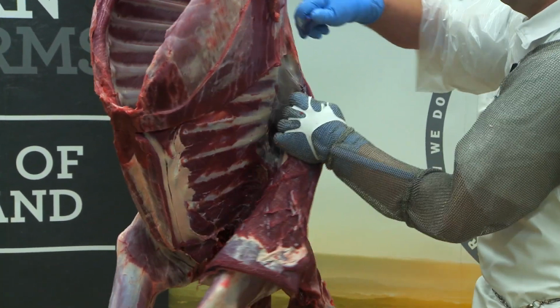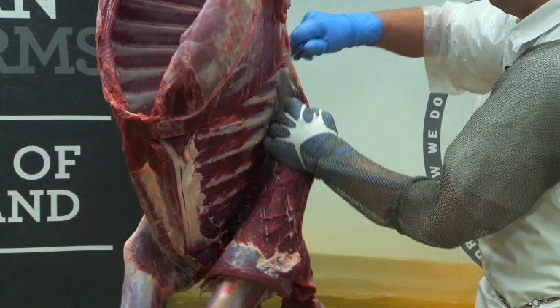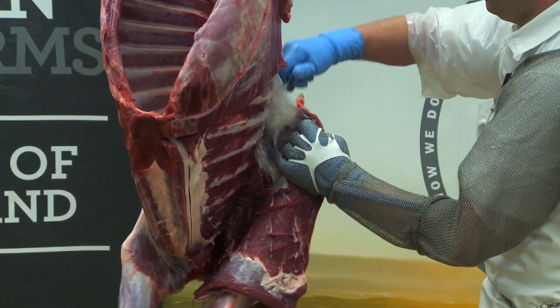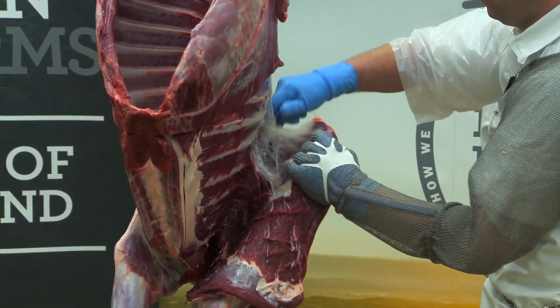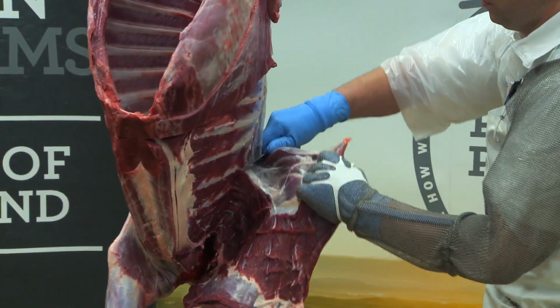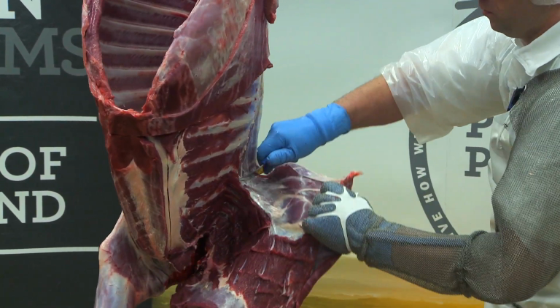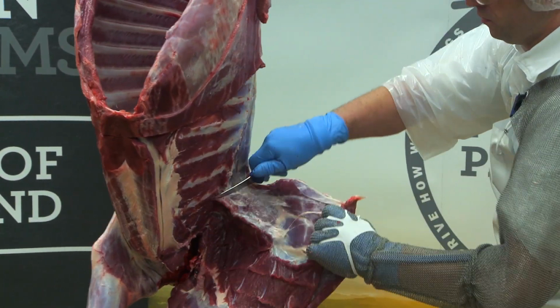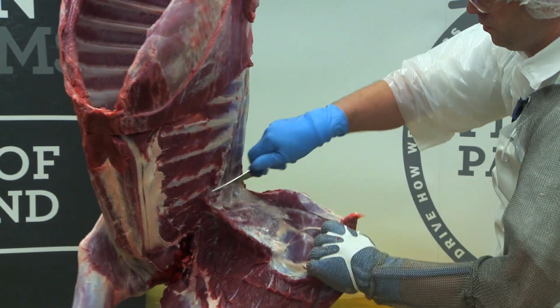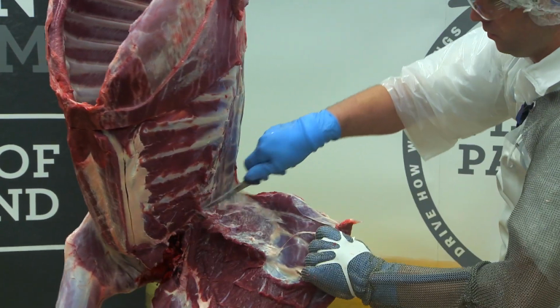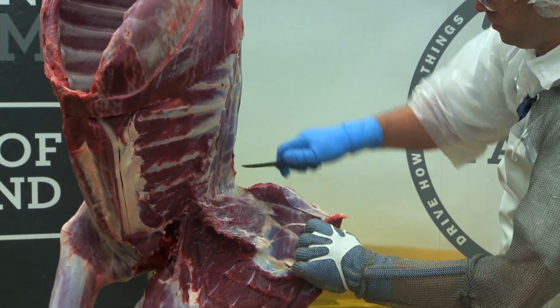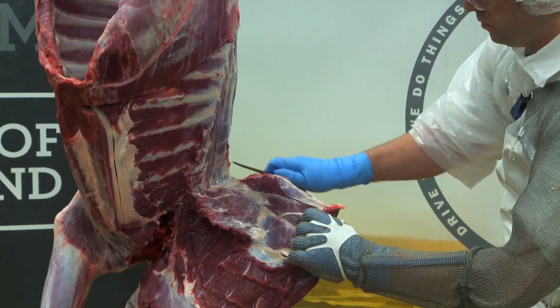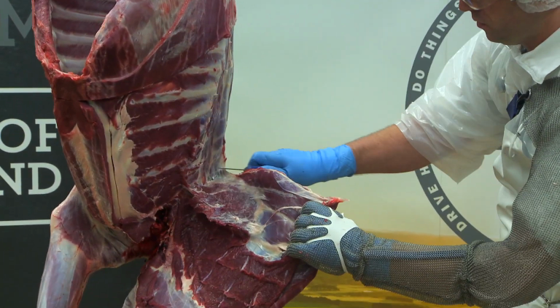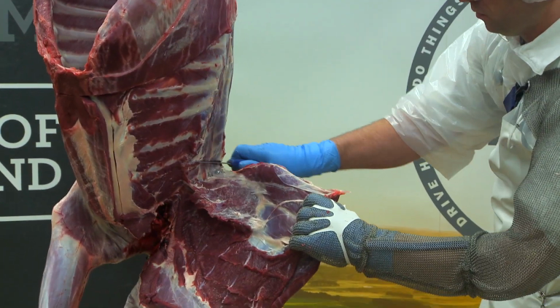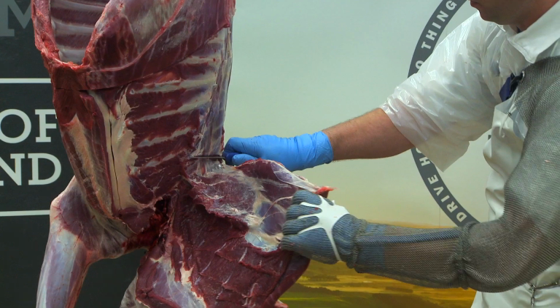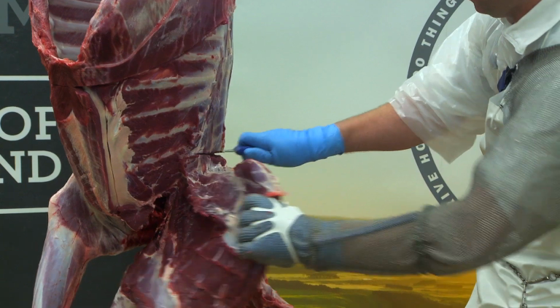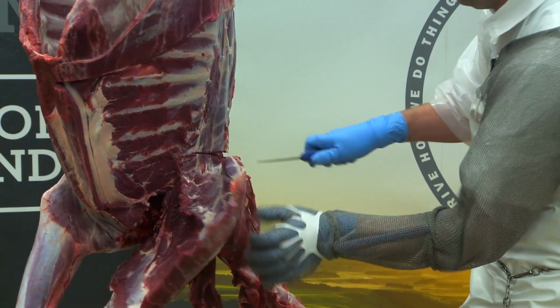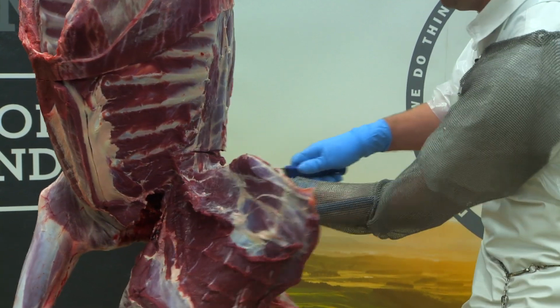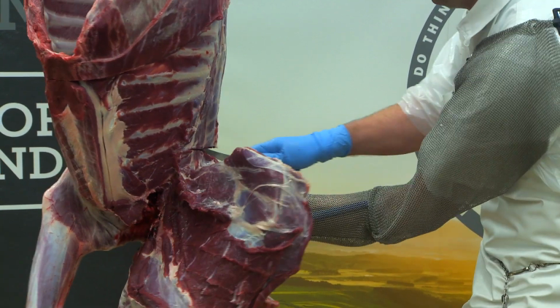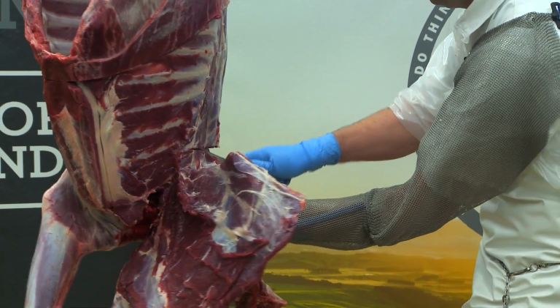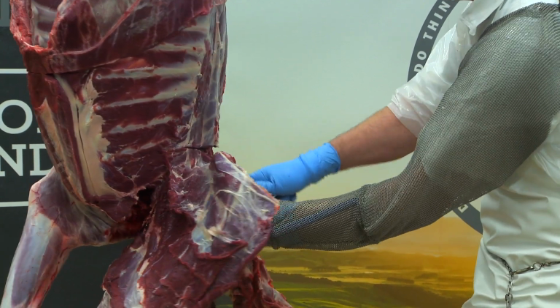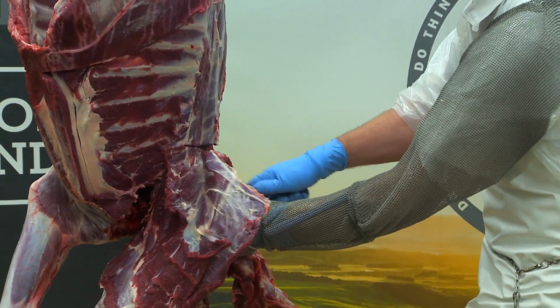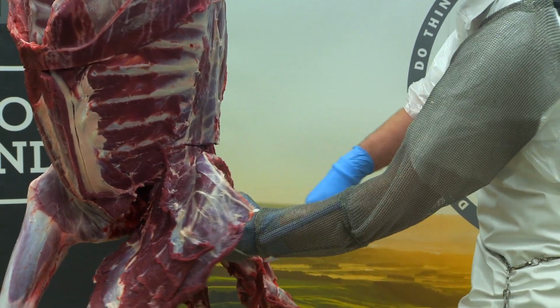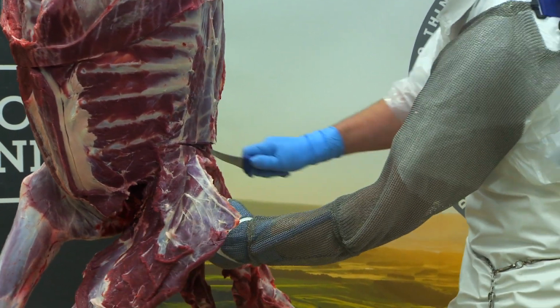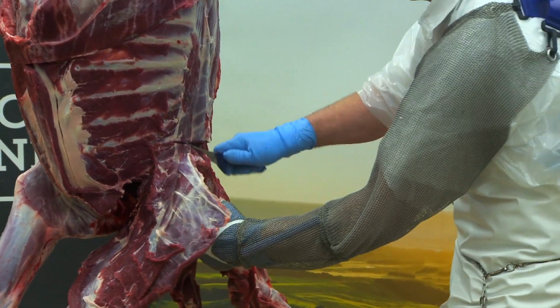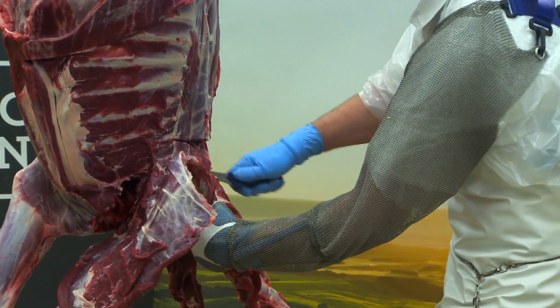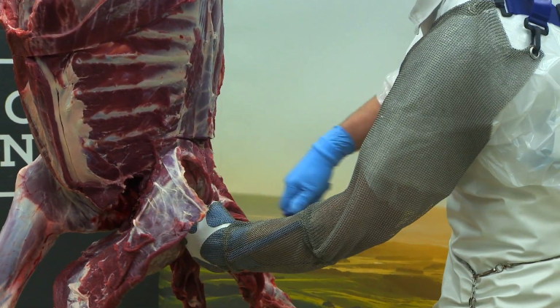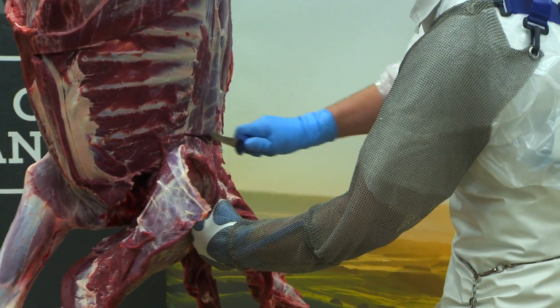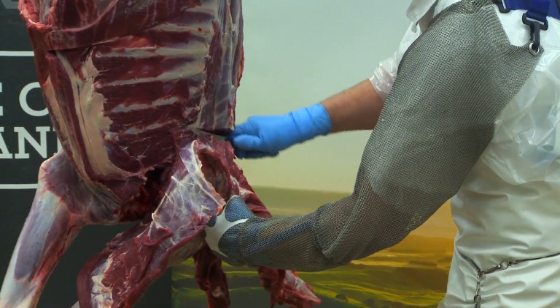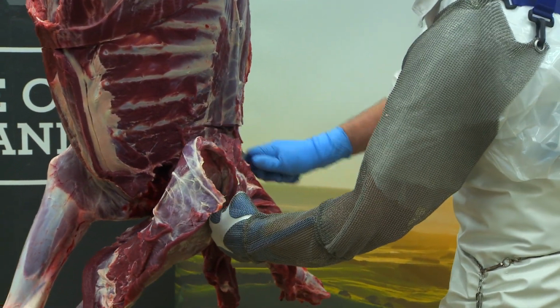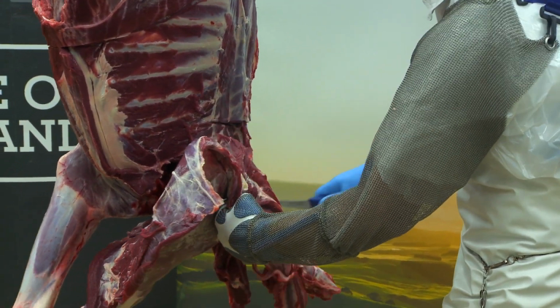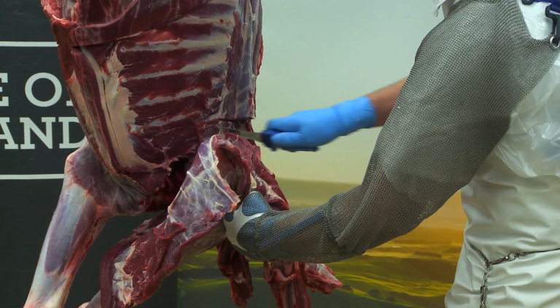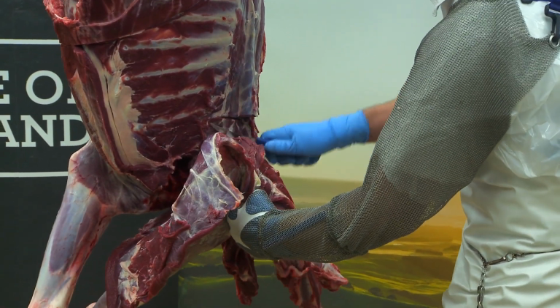Run a nice long cut, angling down to the second rib, neatly trimming it off from the neck, taking care not to damage the meat.